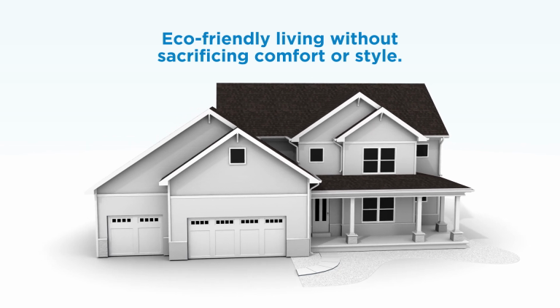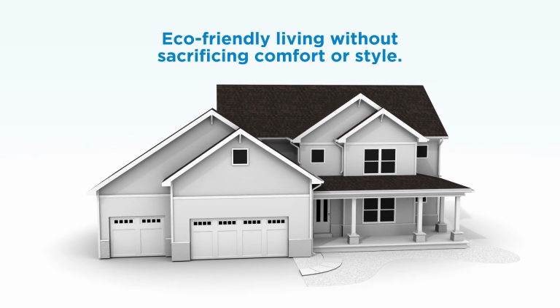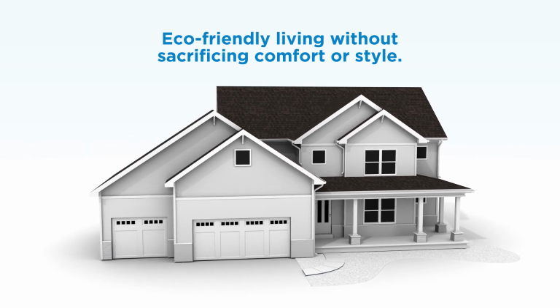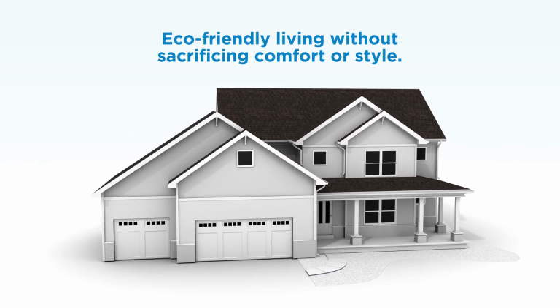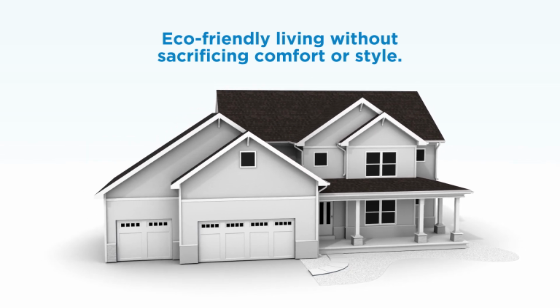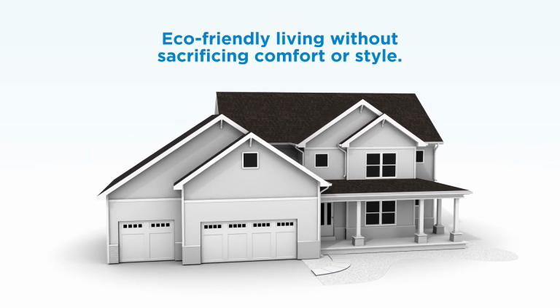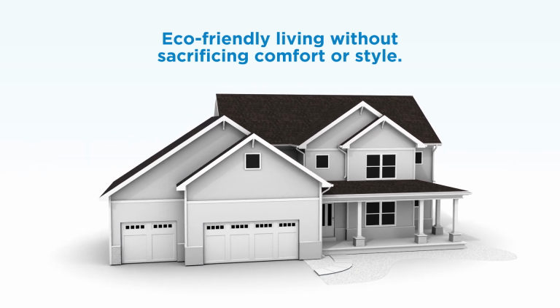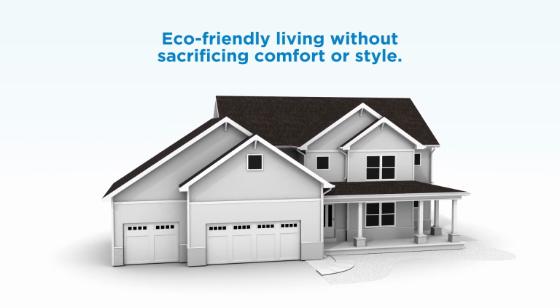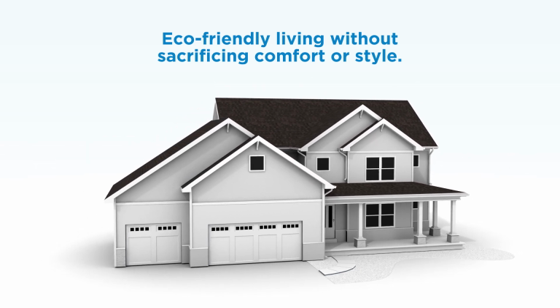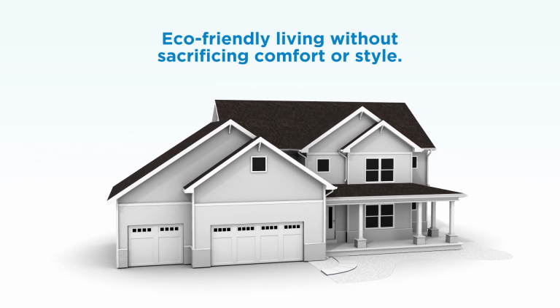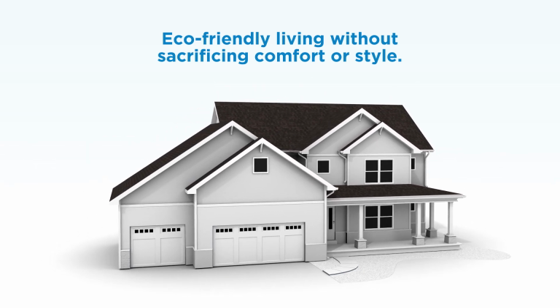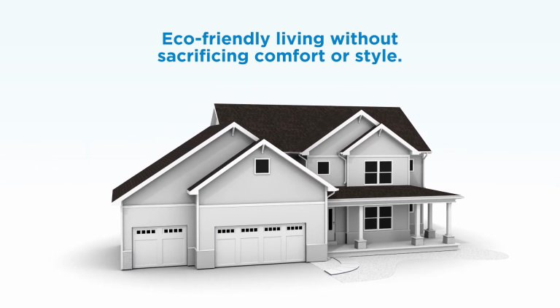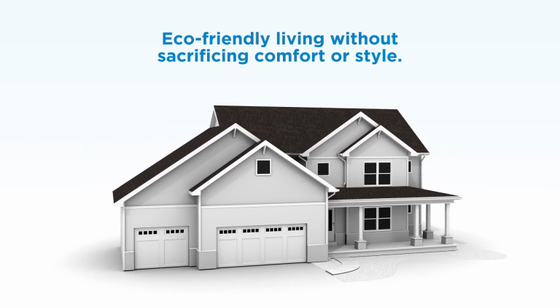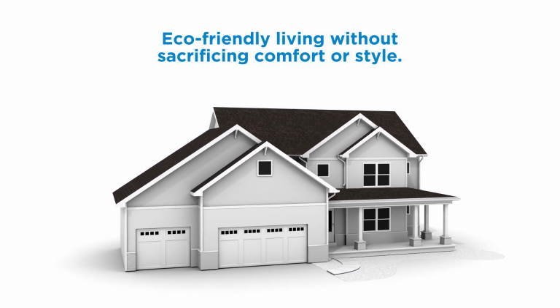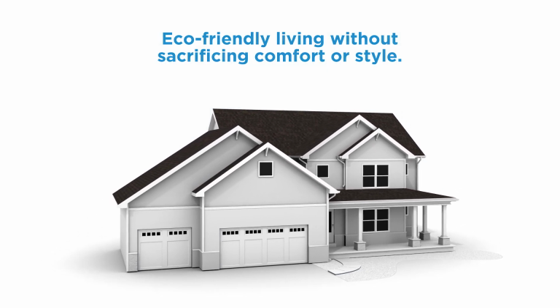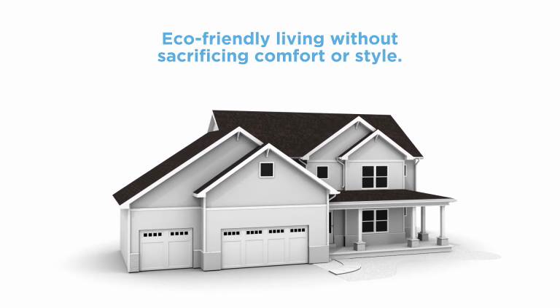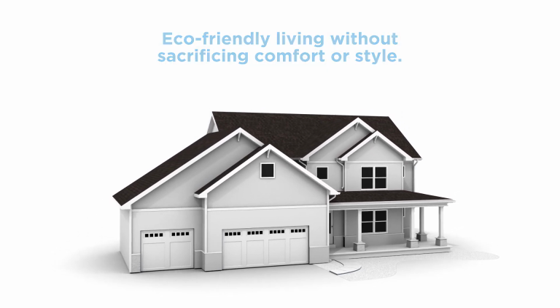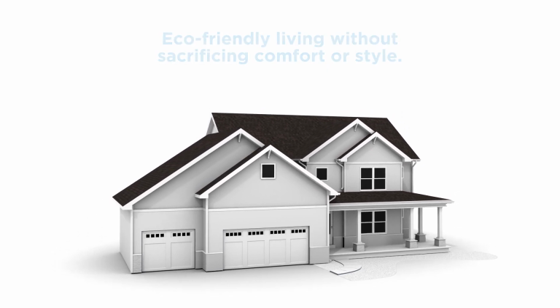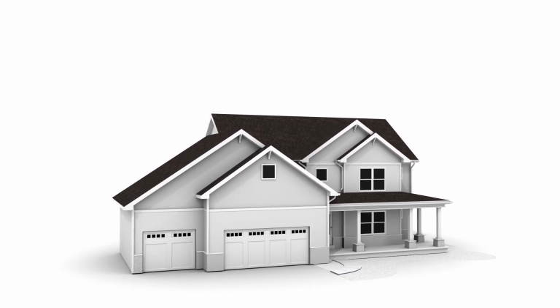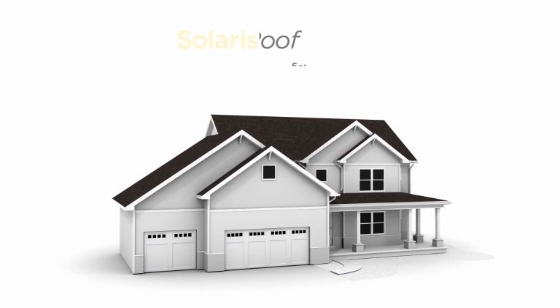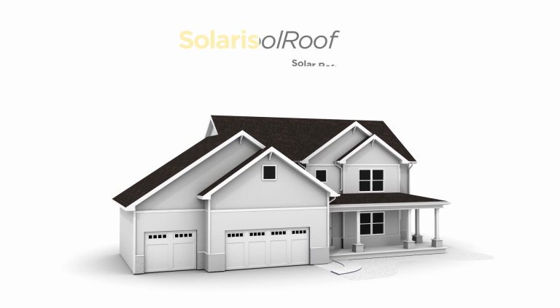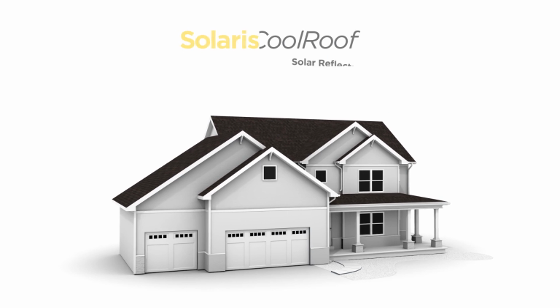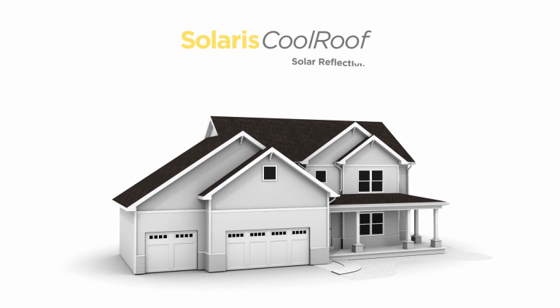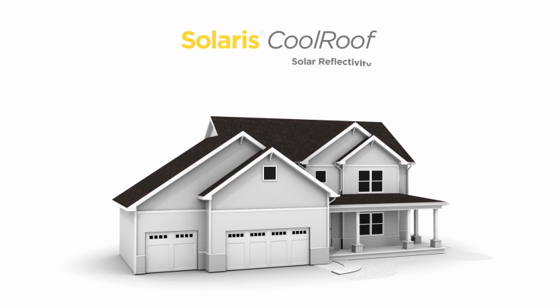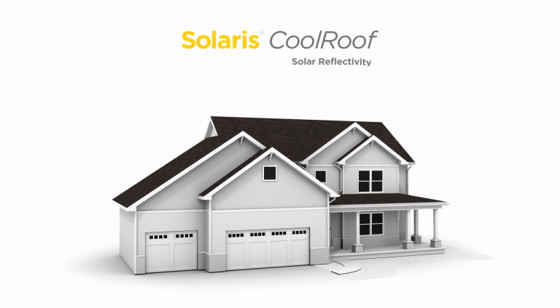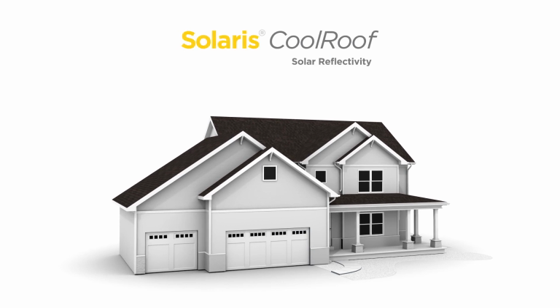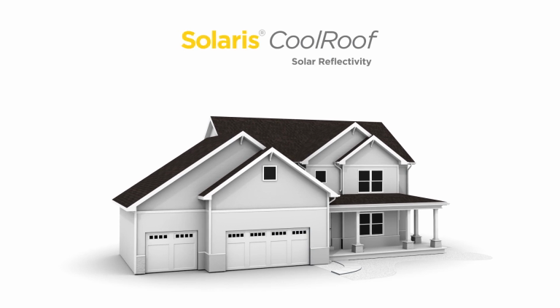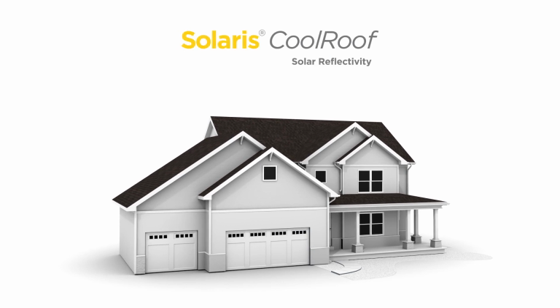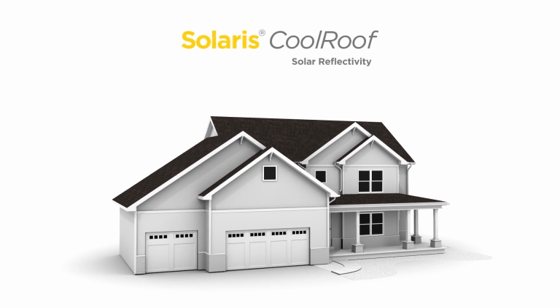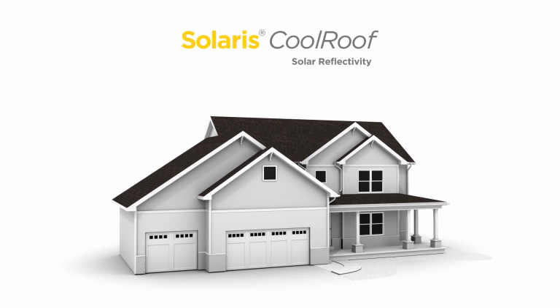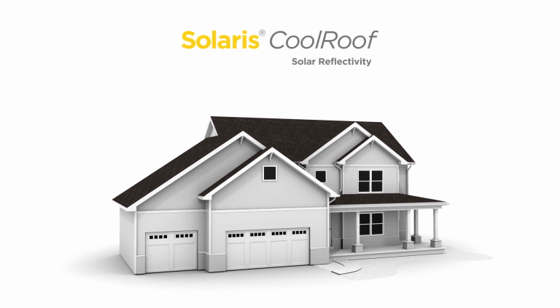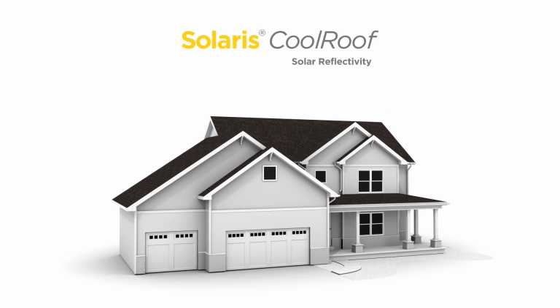For eco-friendly living that doesn't sacrifice comfort and style, choose Solaris Cool Roof from CertainTeed.